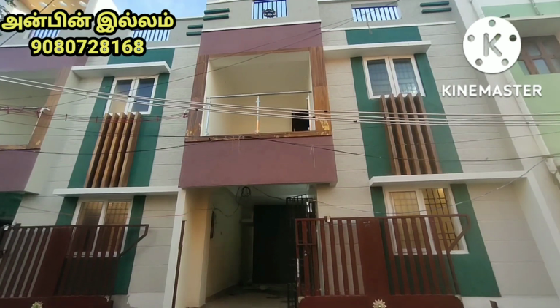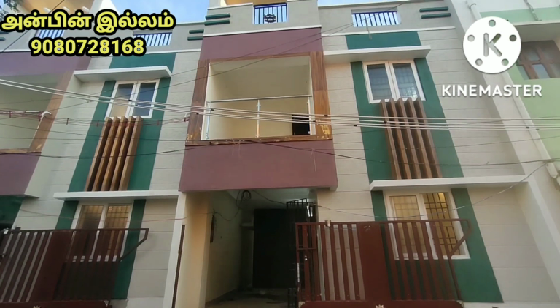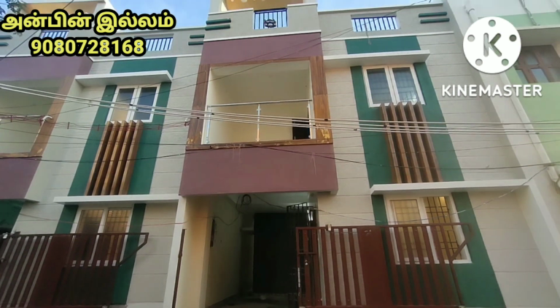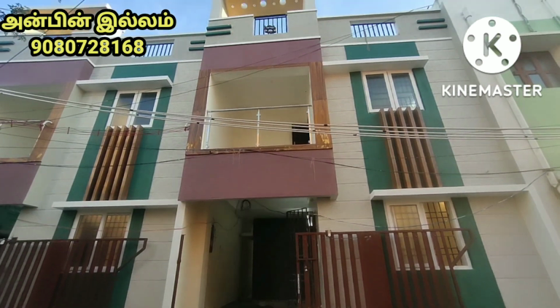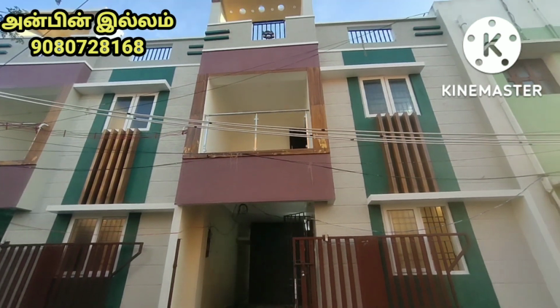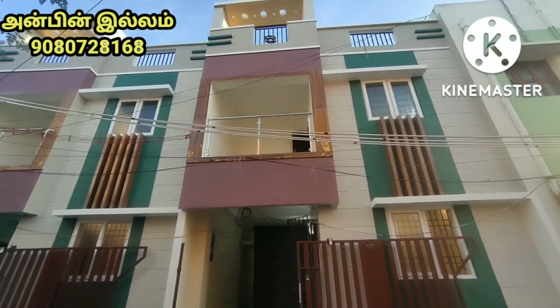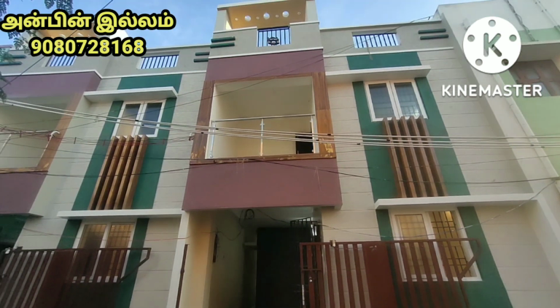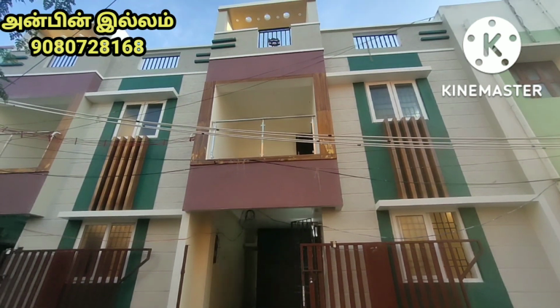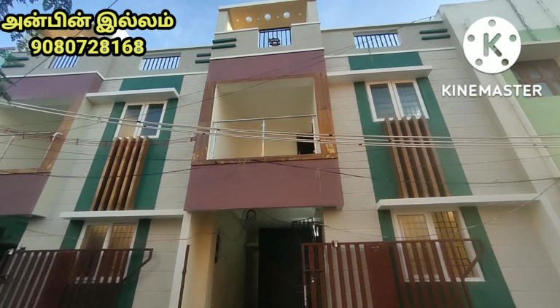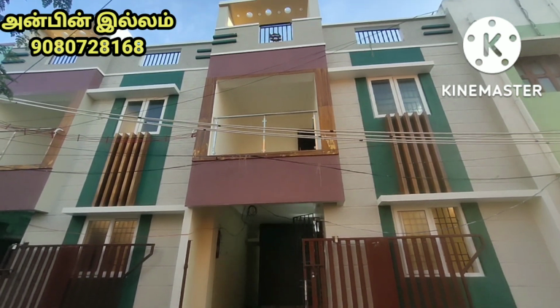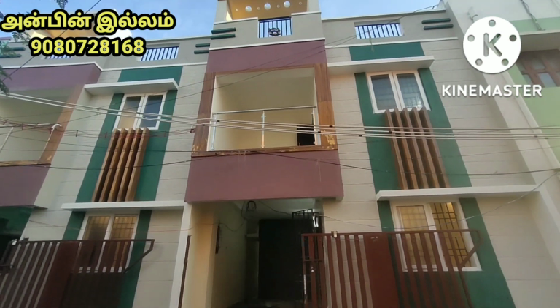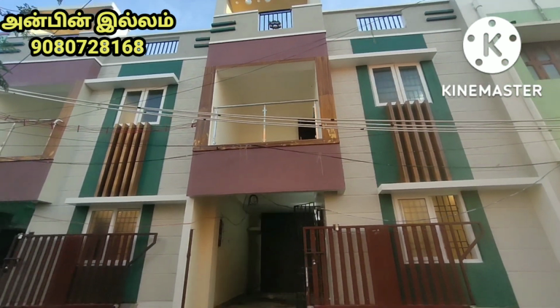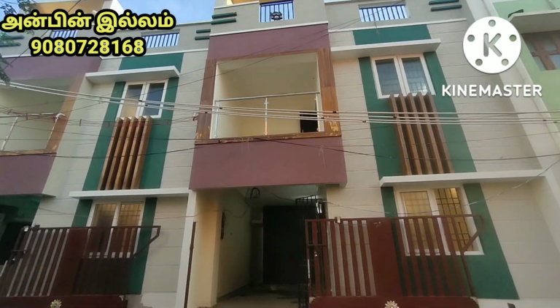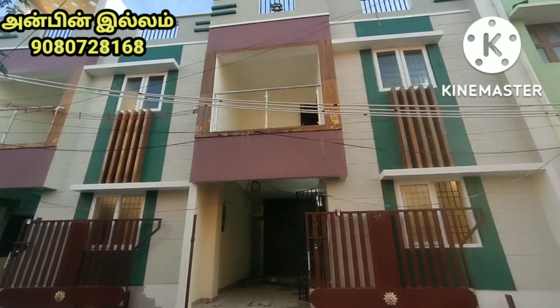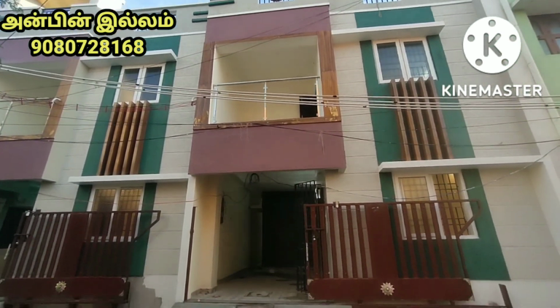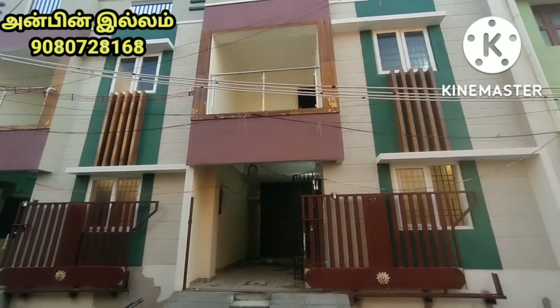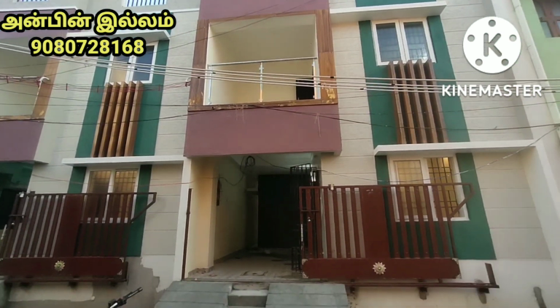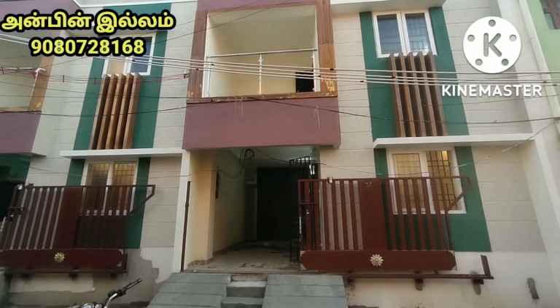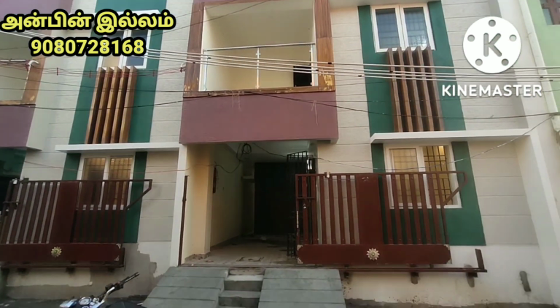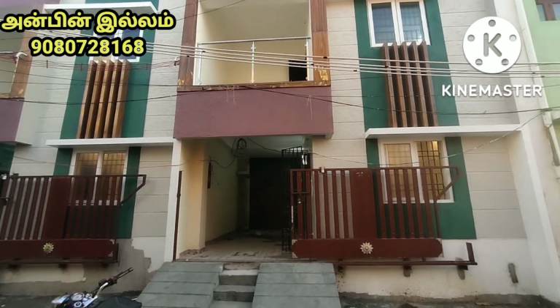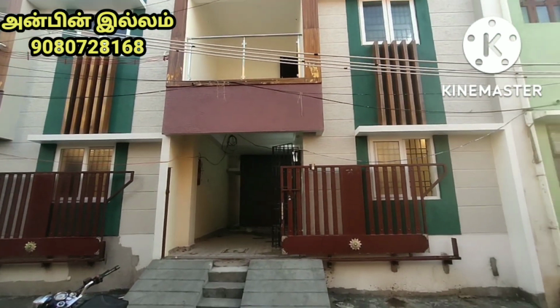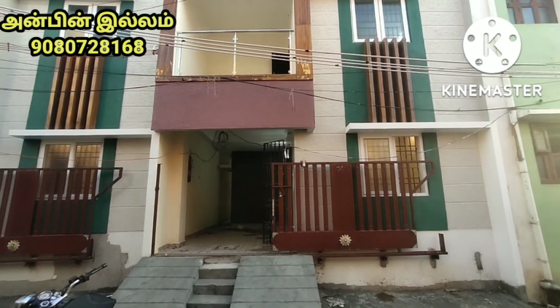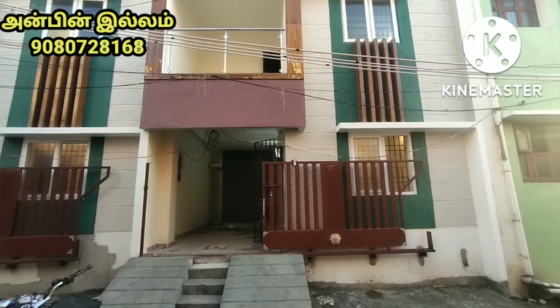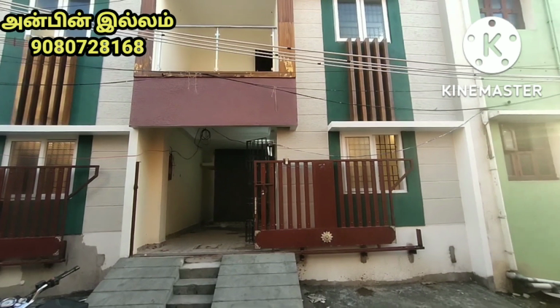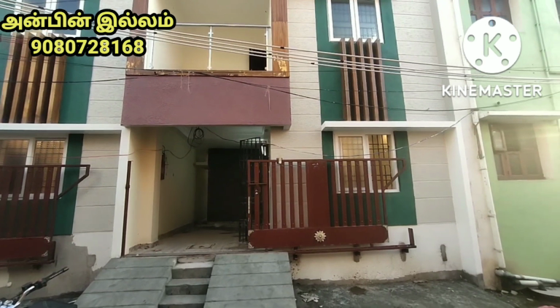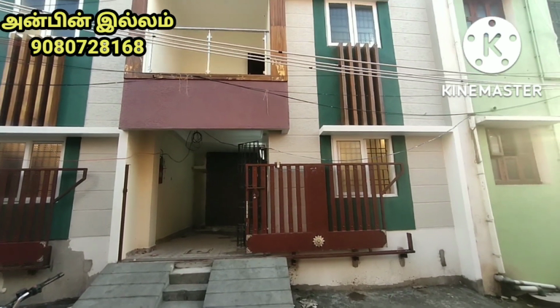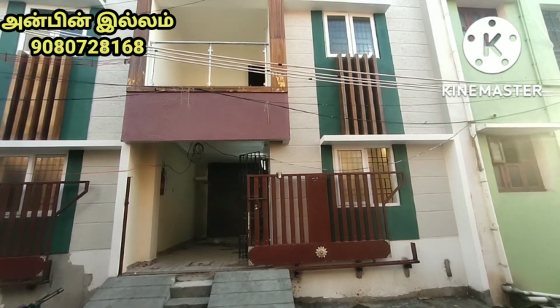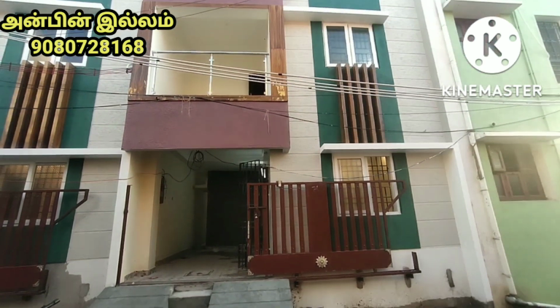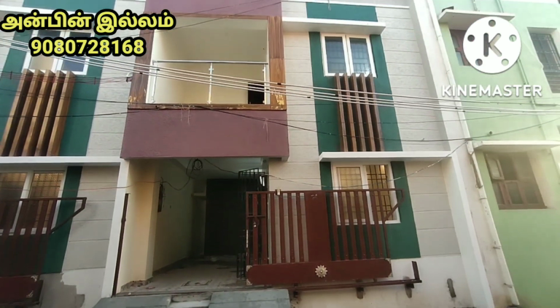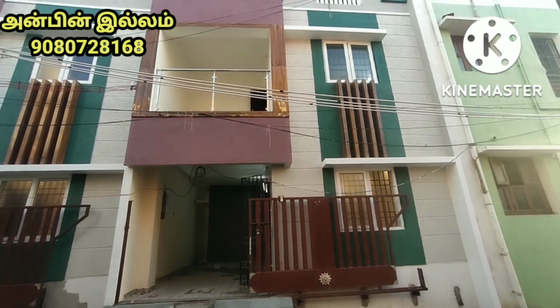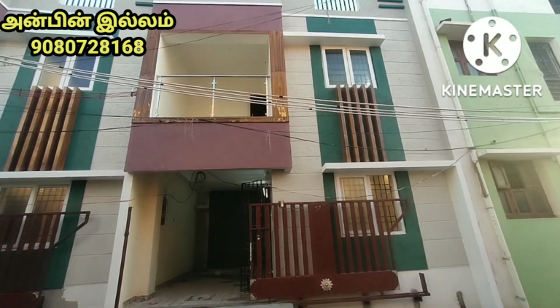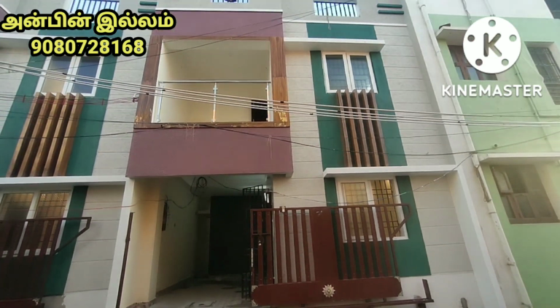Hi friends, welcome back to Unminilum. We have a duplex type video.